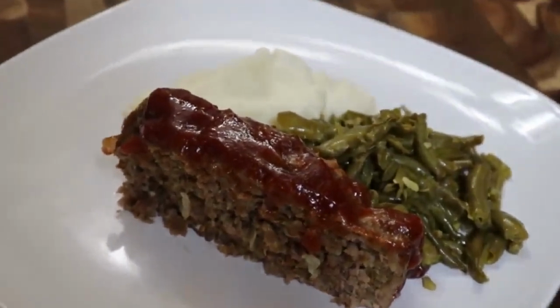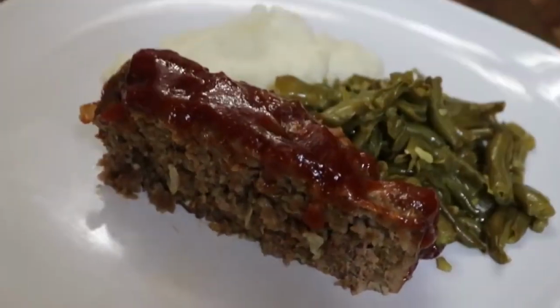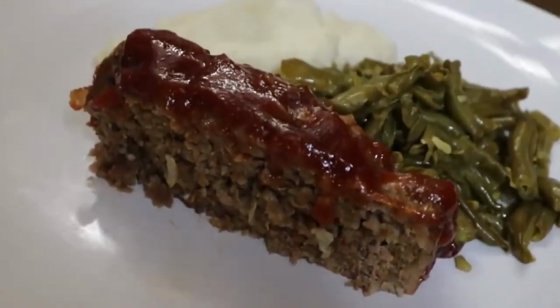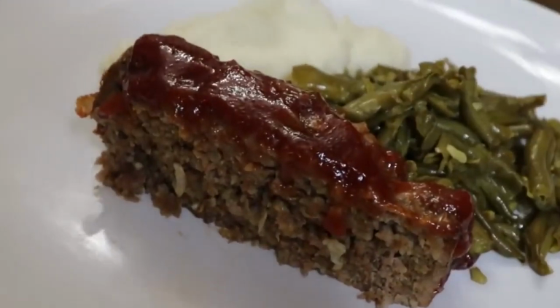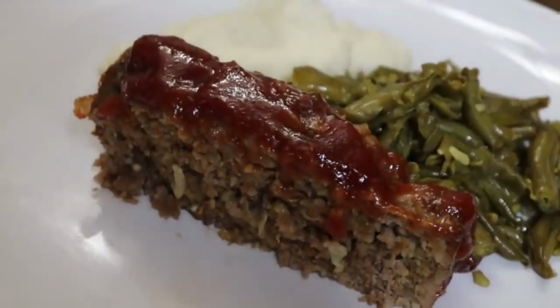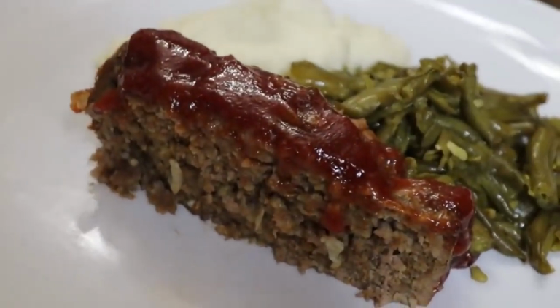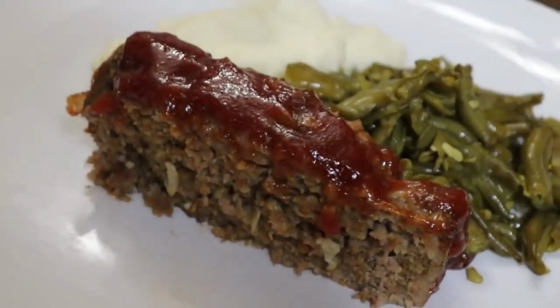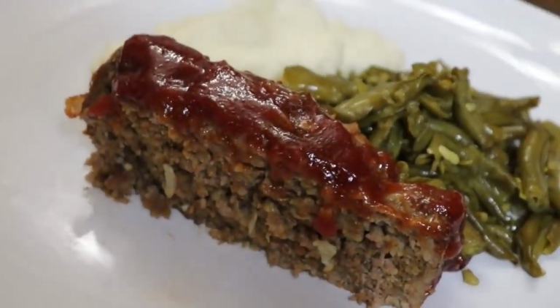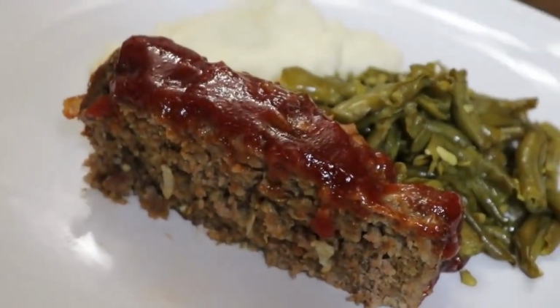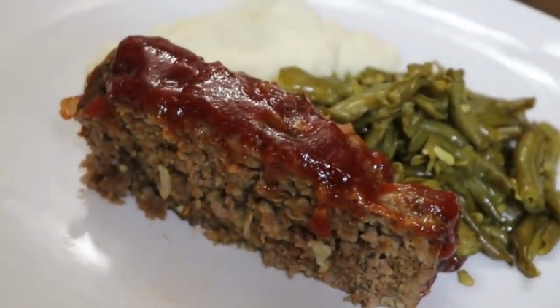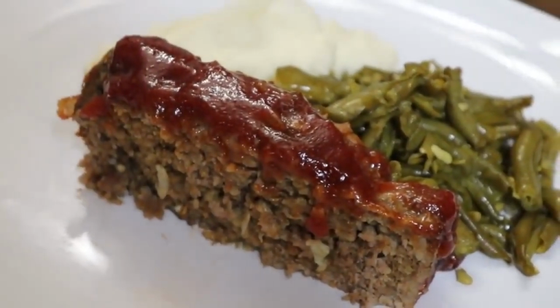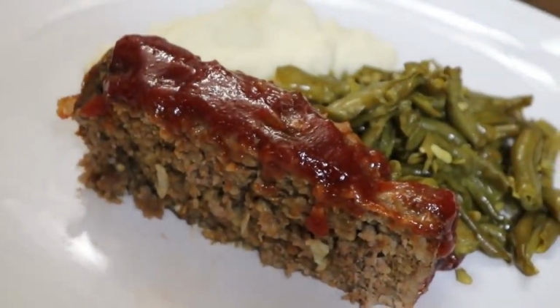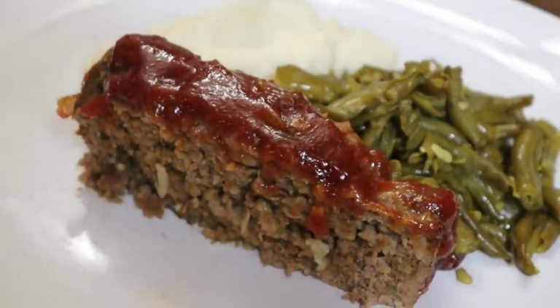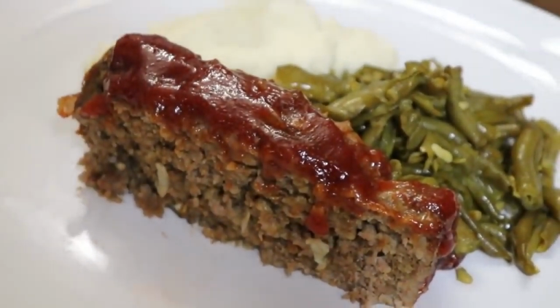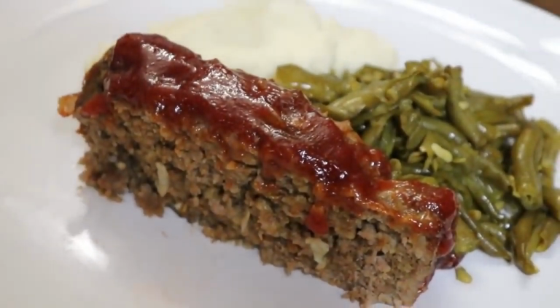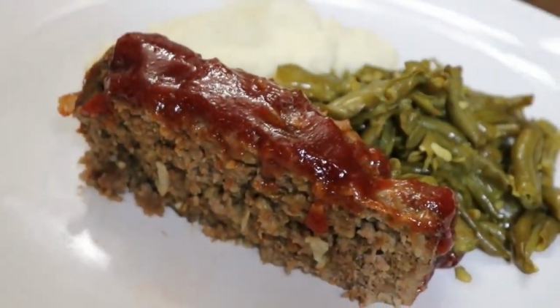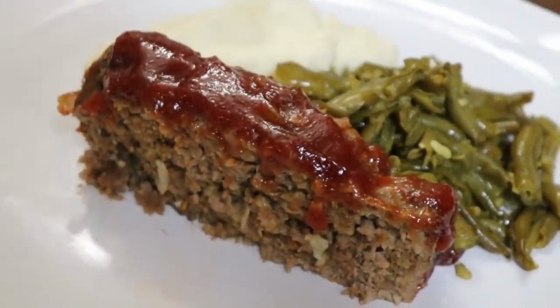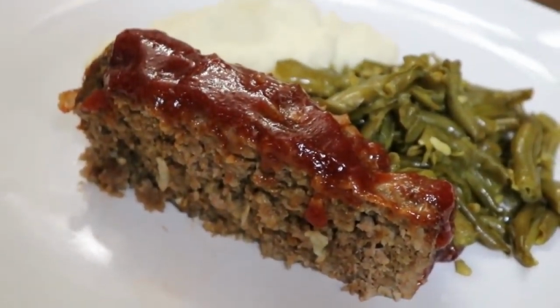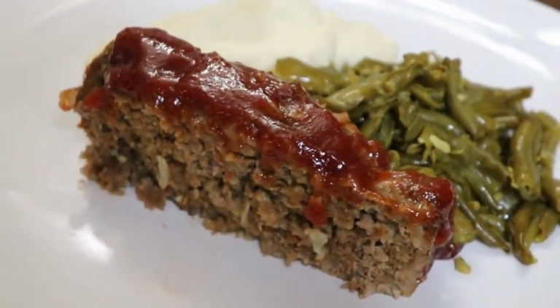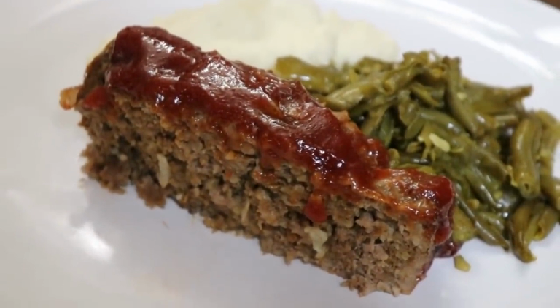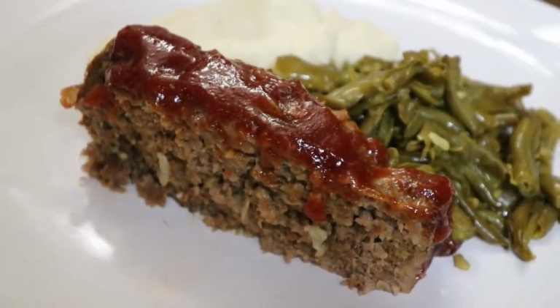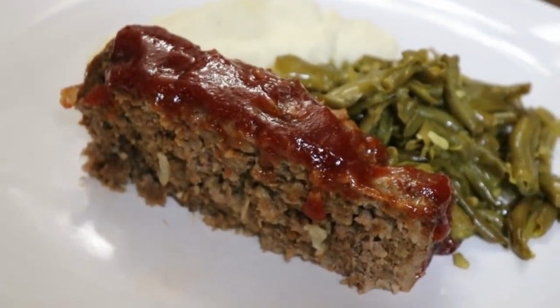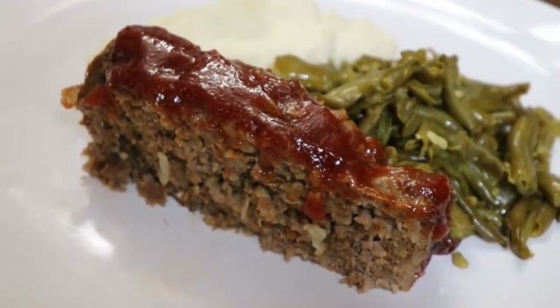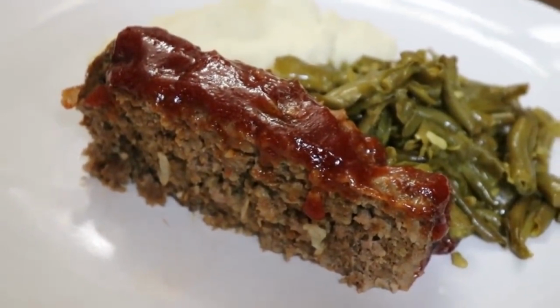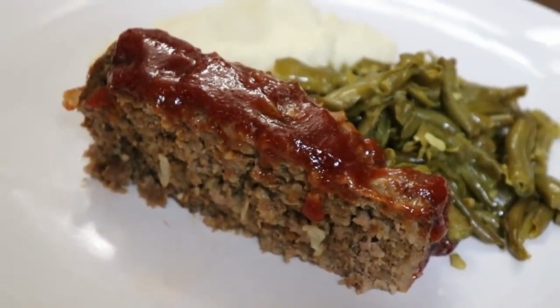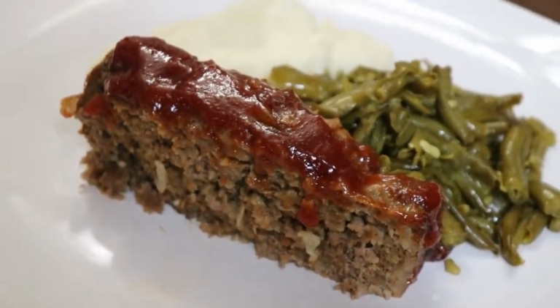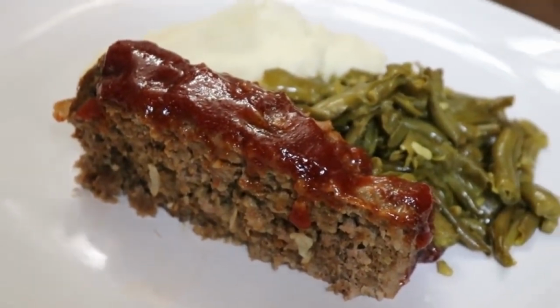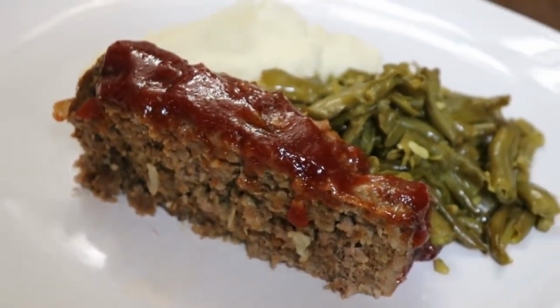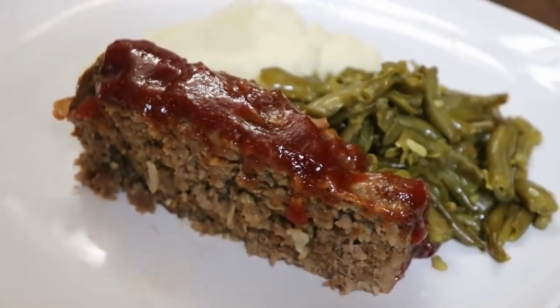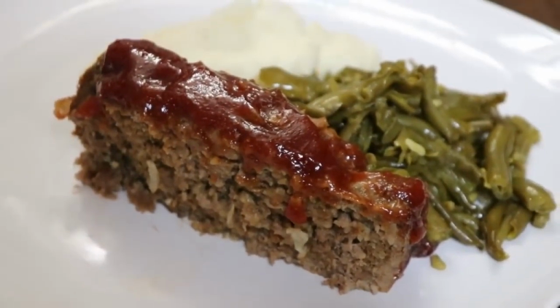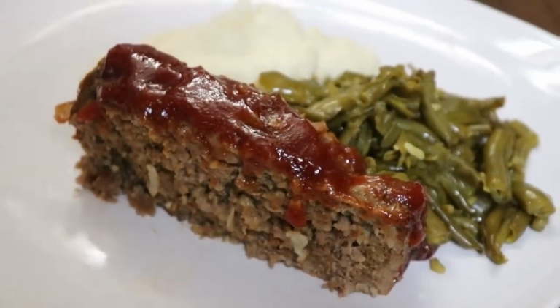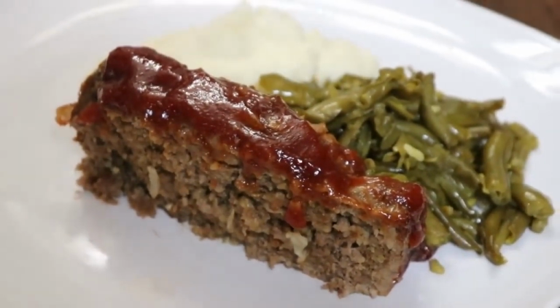Thanks for watching. Colored Valley Cooks, where we cook like mama did. Yummy yum!